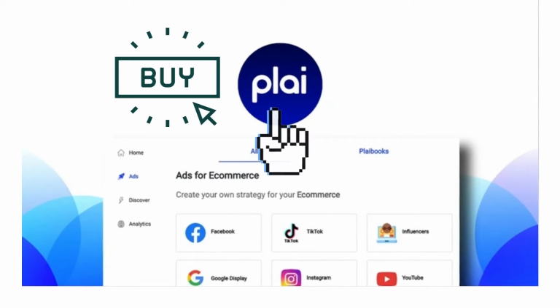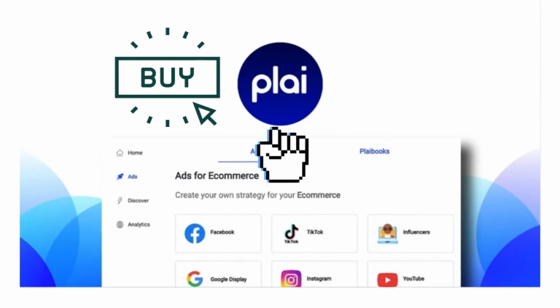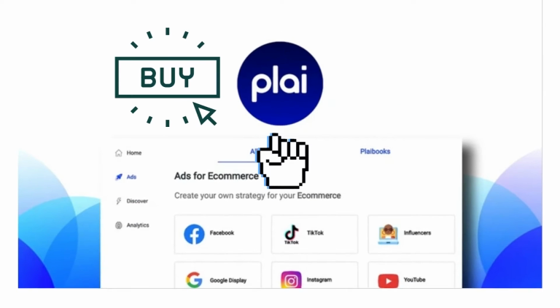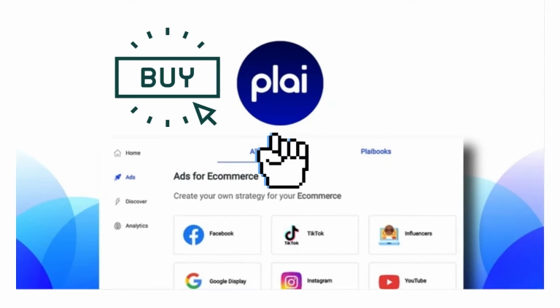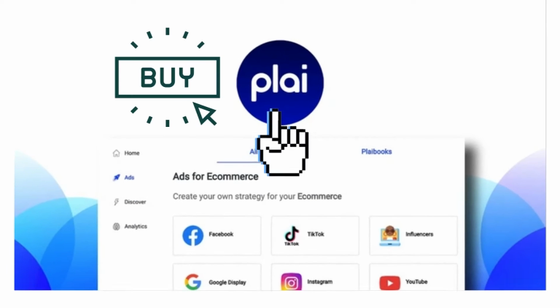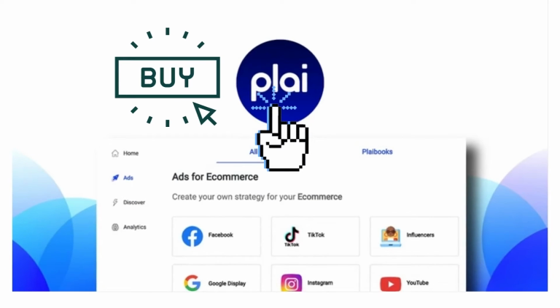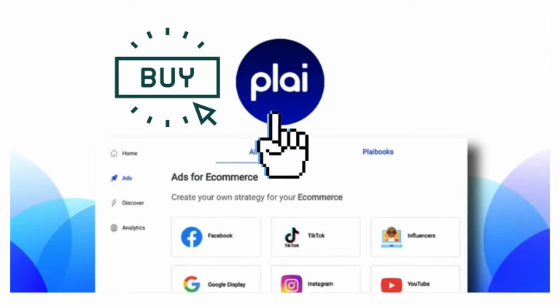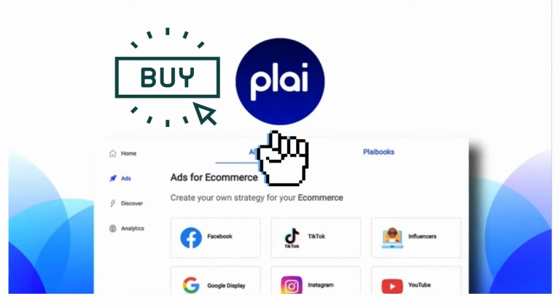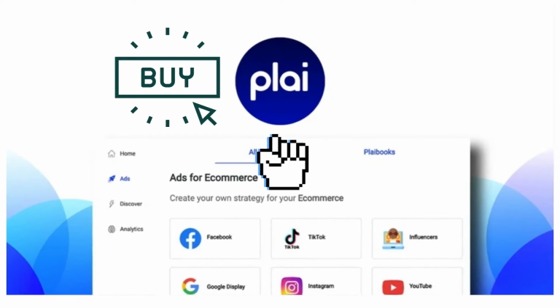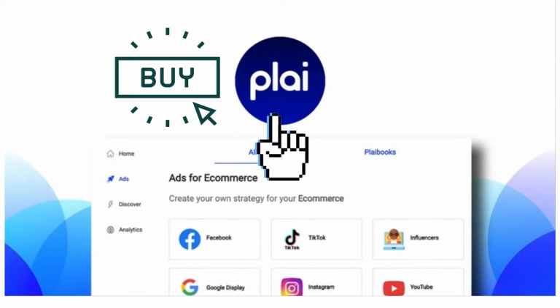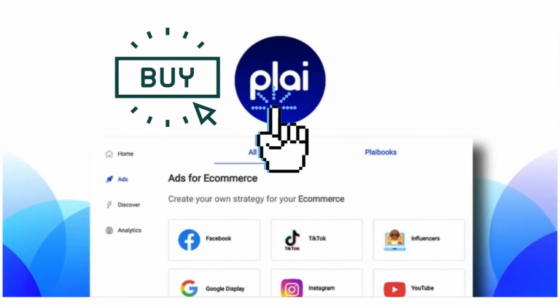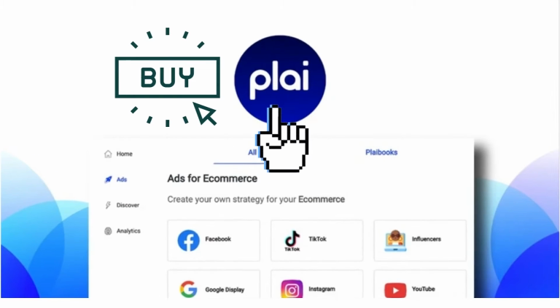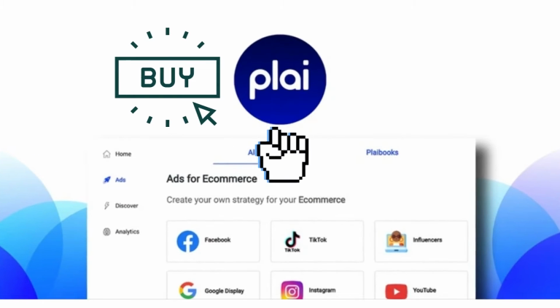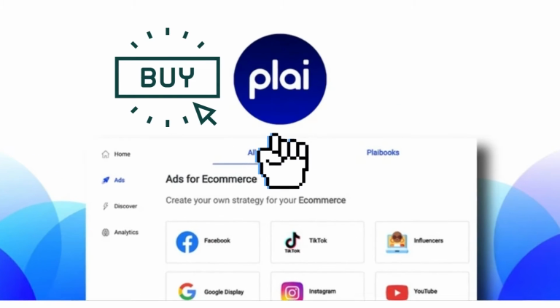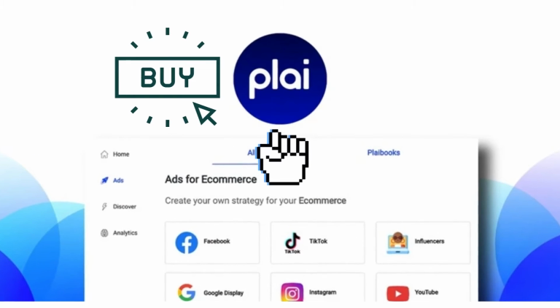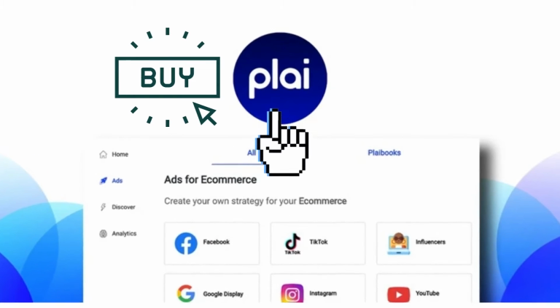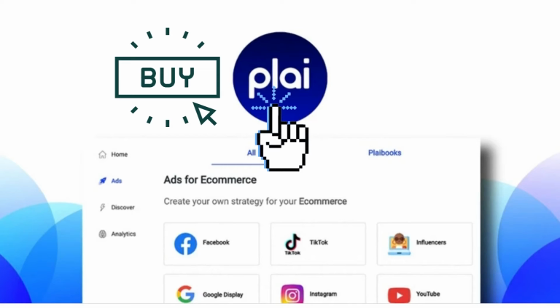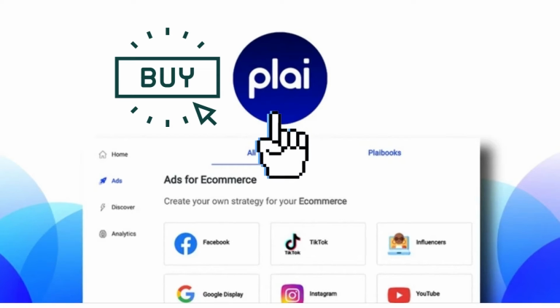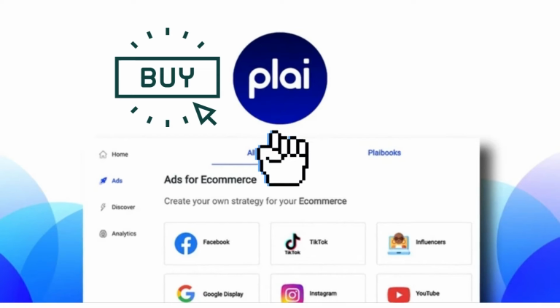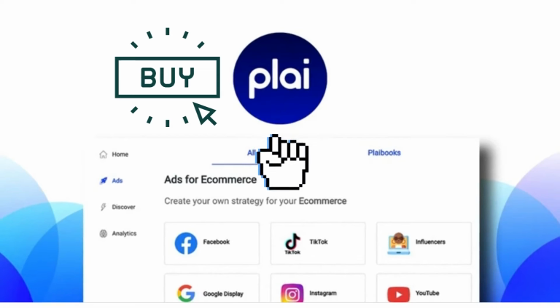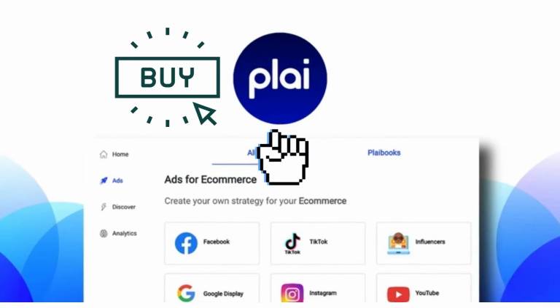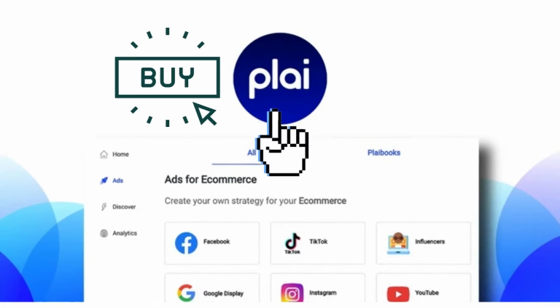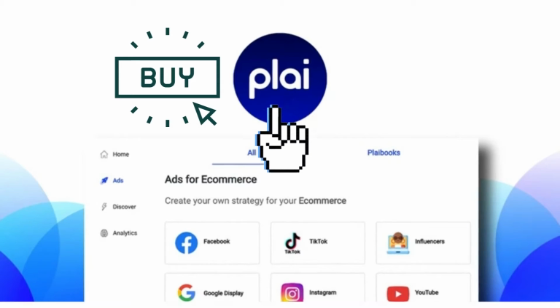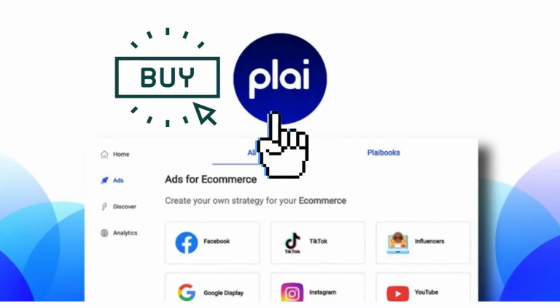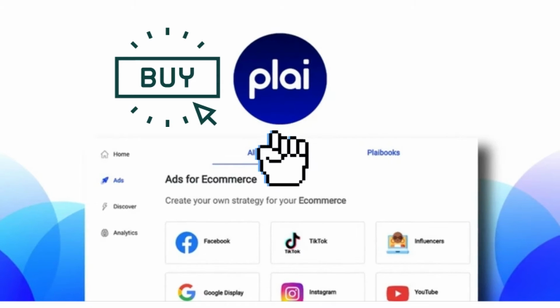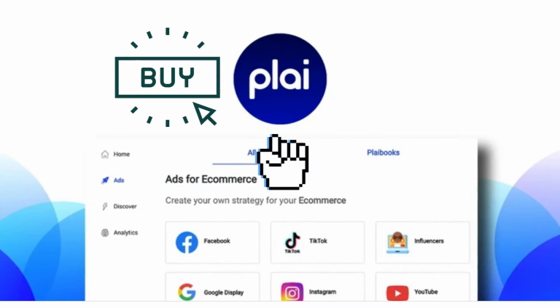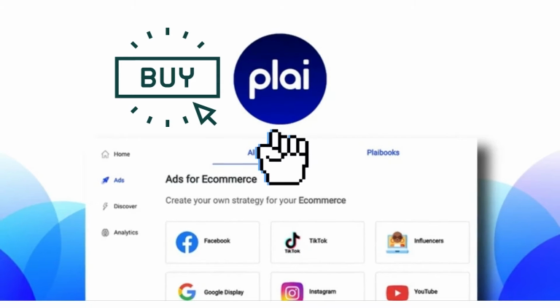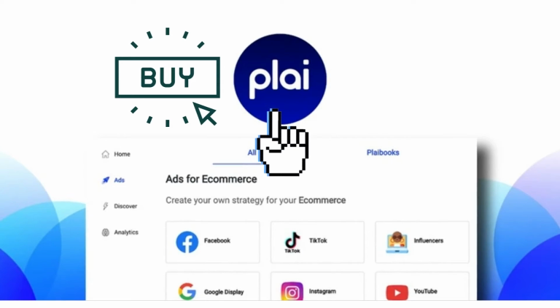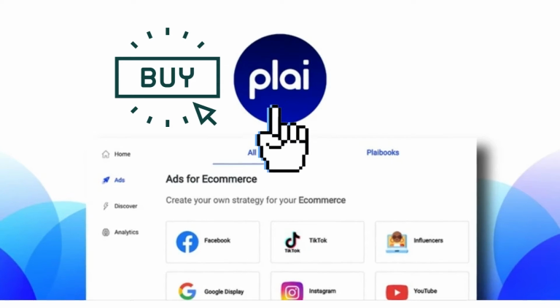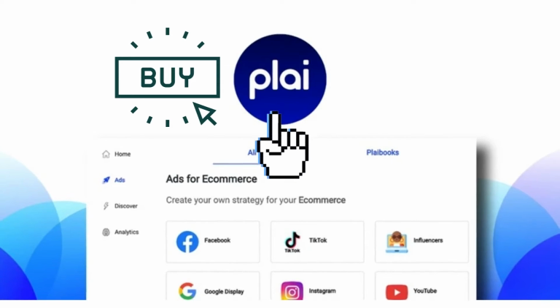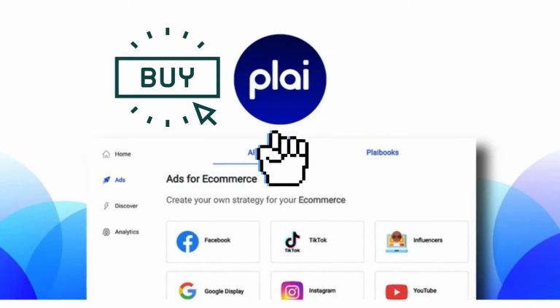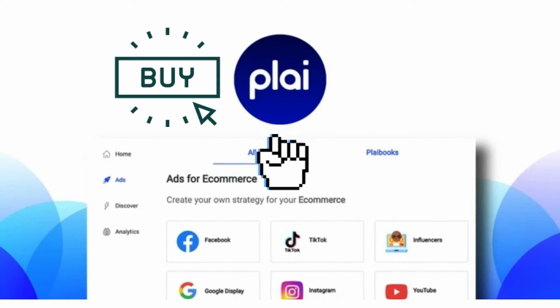We have Ply. Launch targeted ads and automatically run comprehensive campaigns in no time, starting at $59.